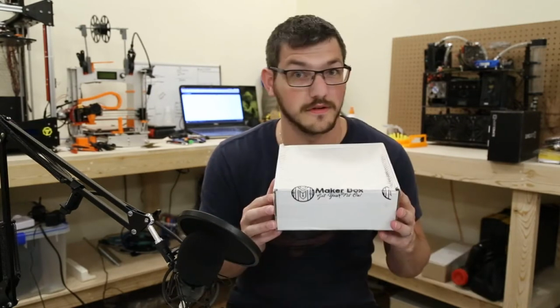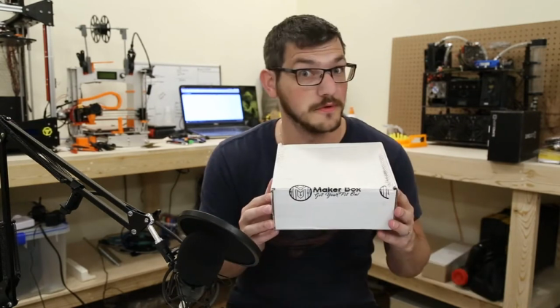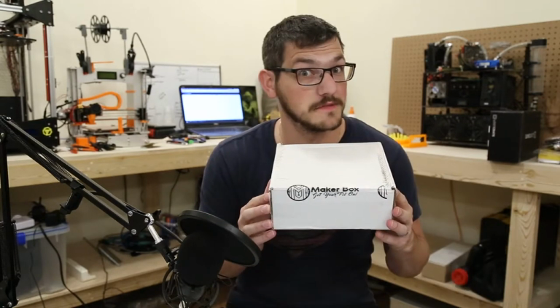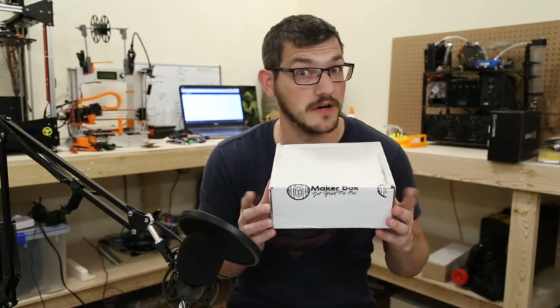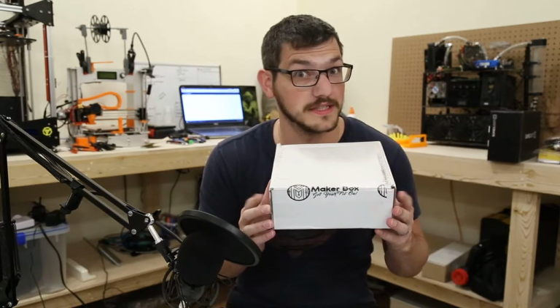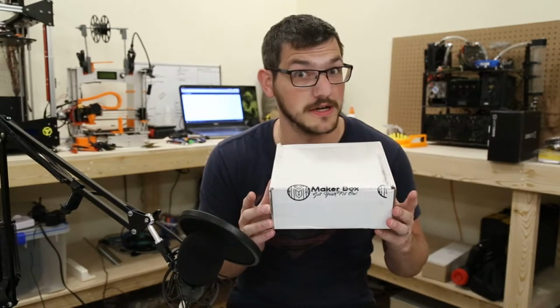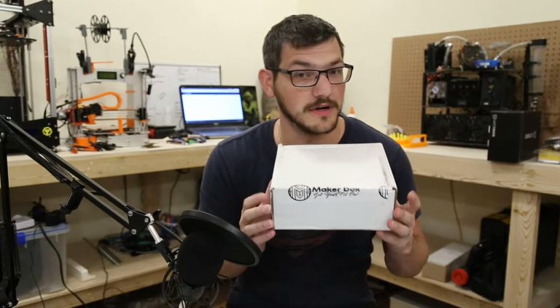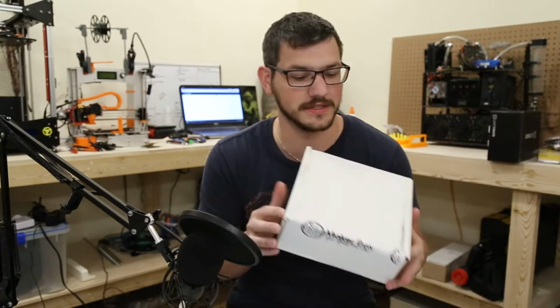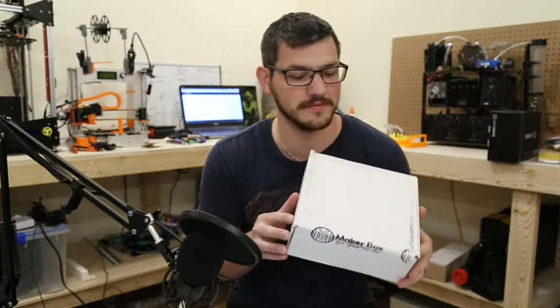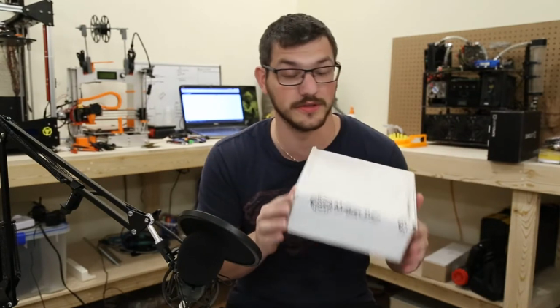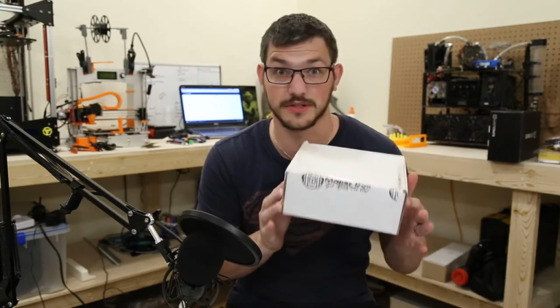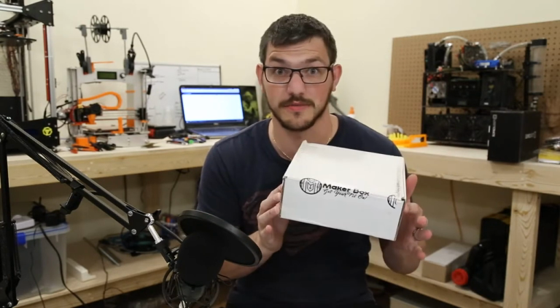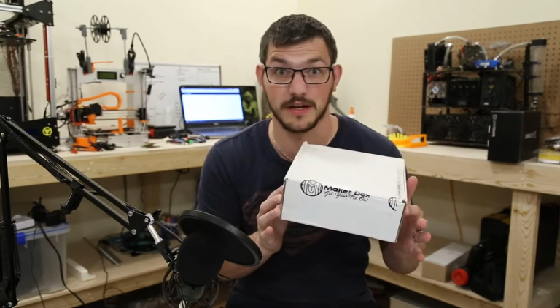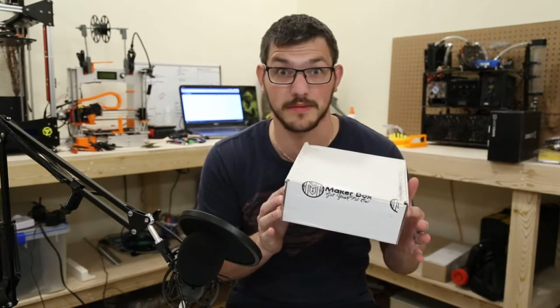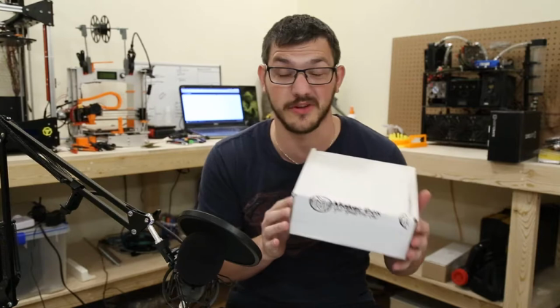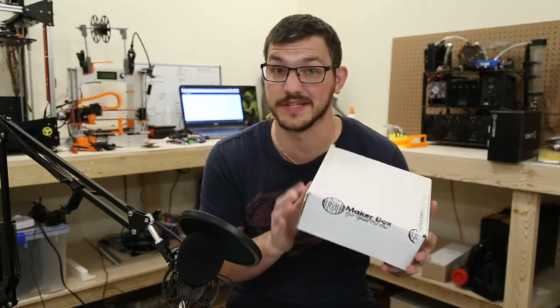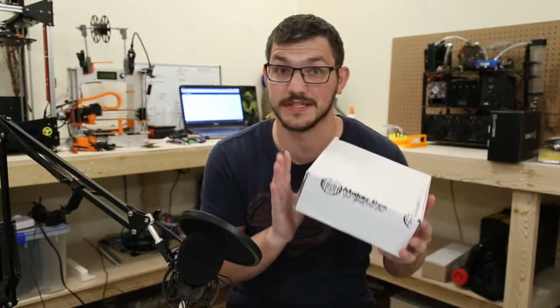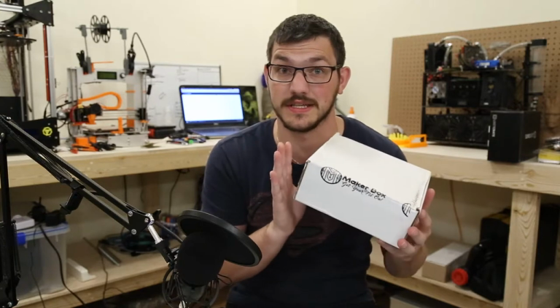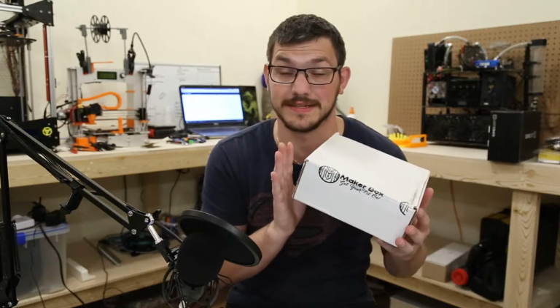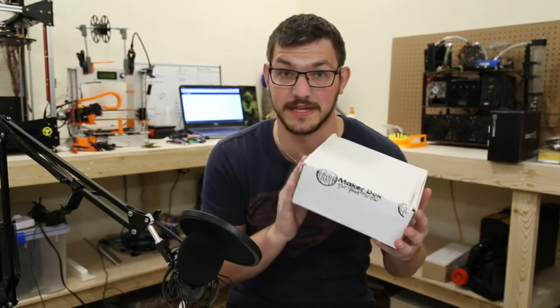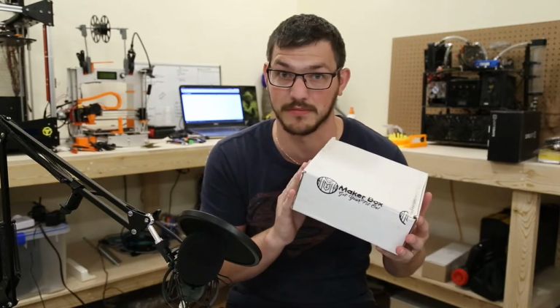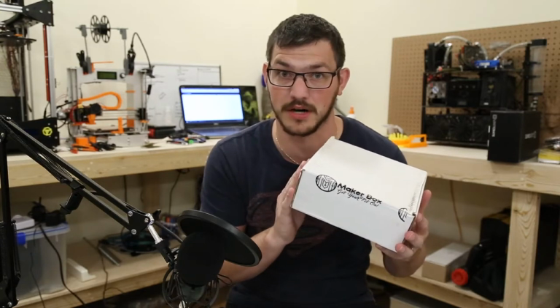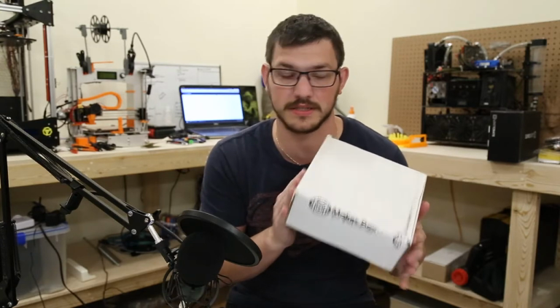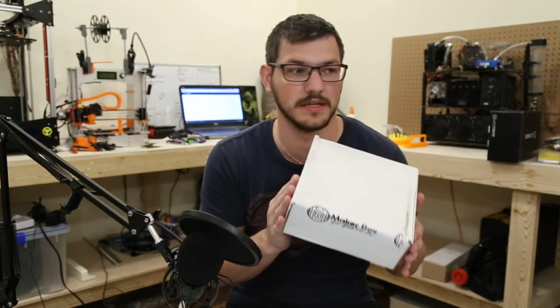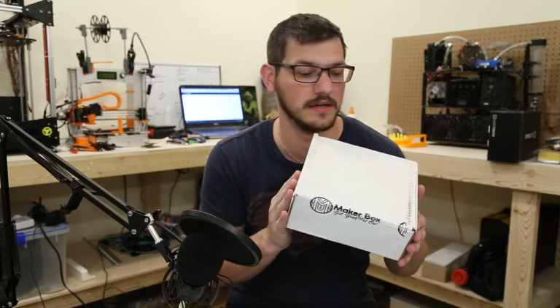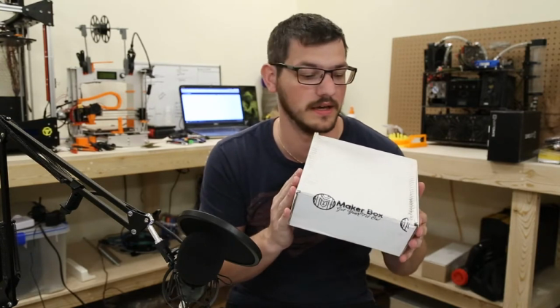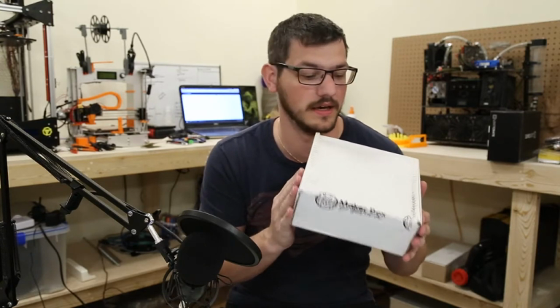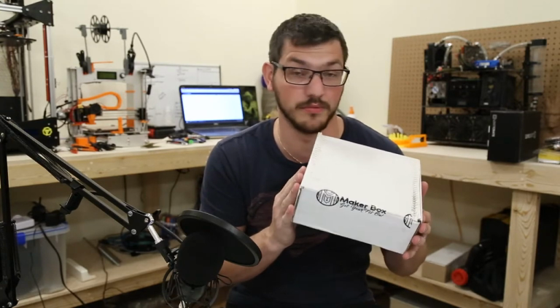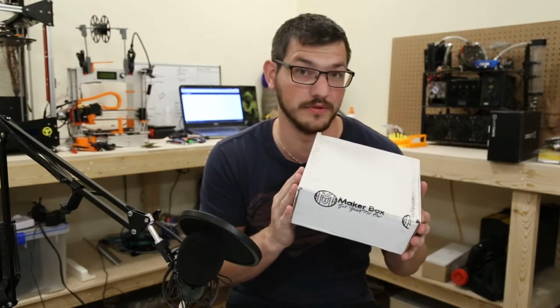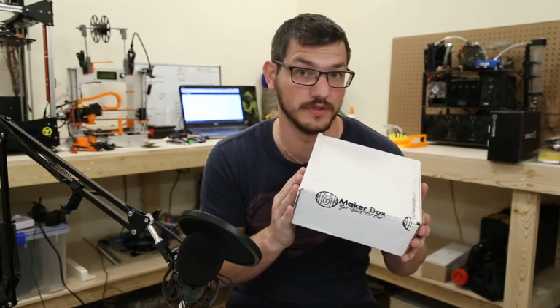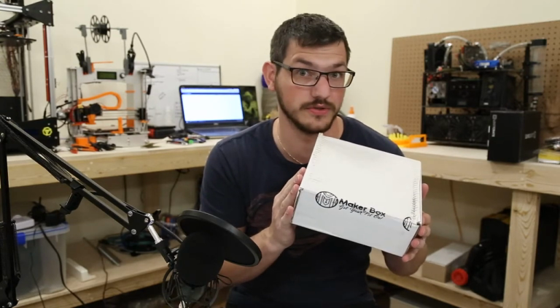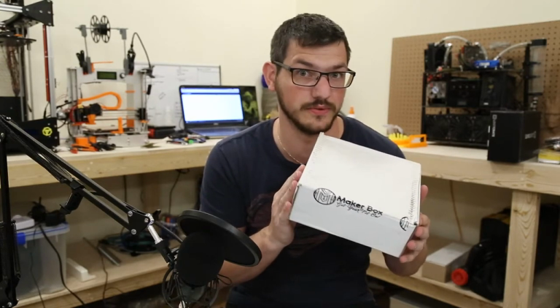Next up is MakerBox — this is the September box and we'll be doing an upcoming video on this soon.